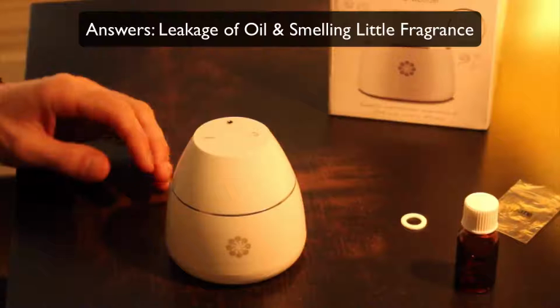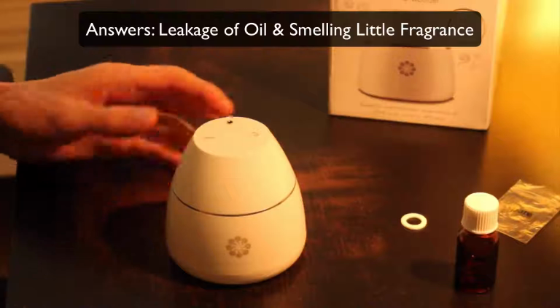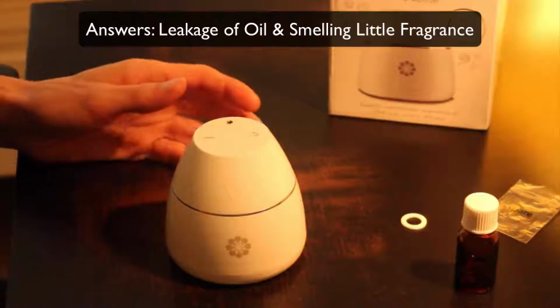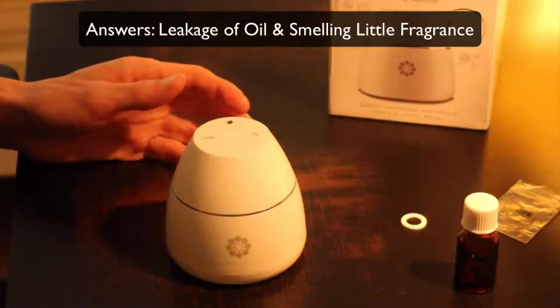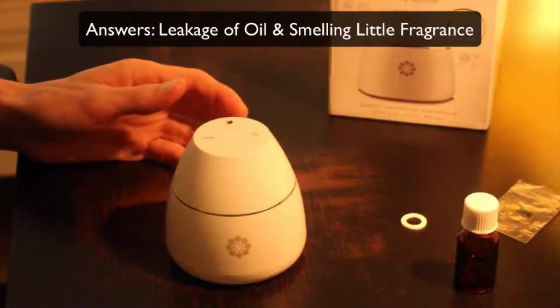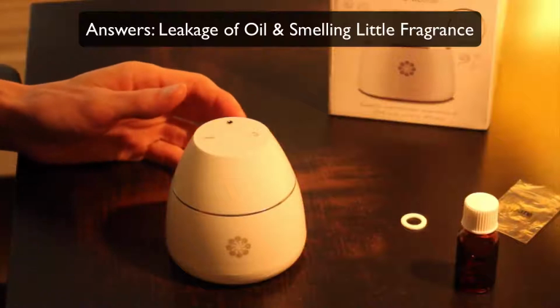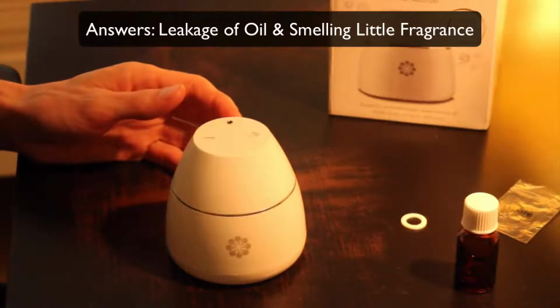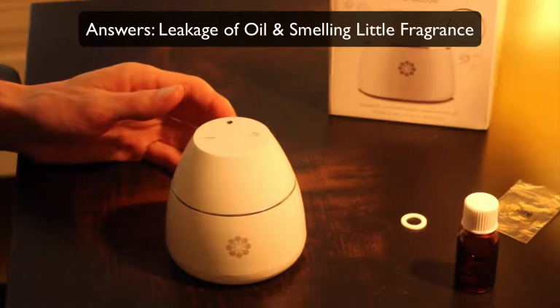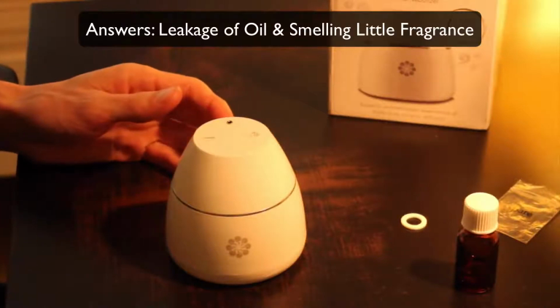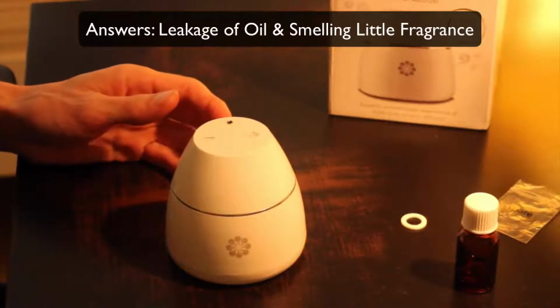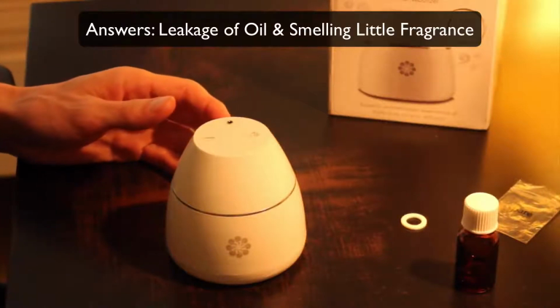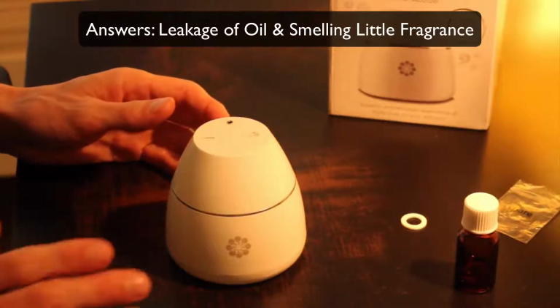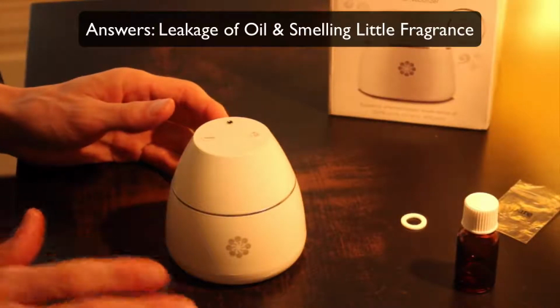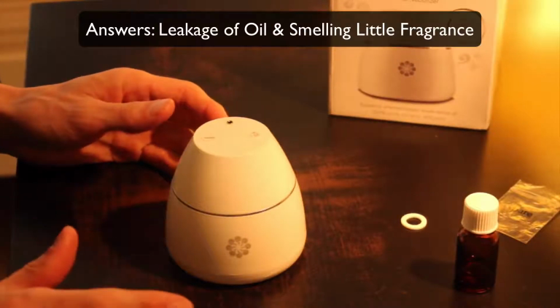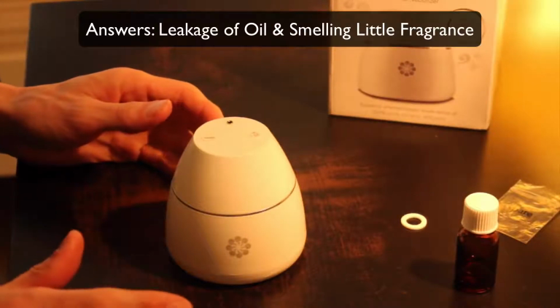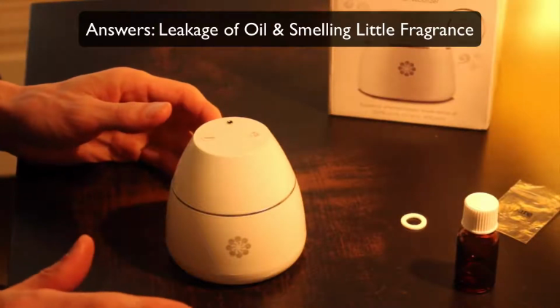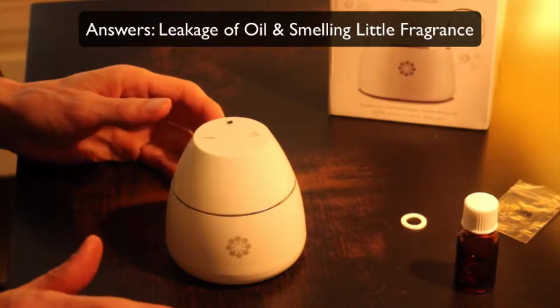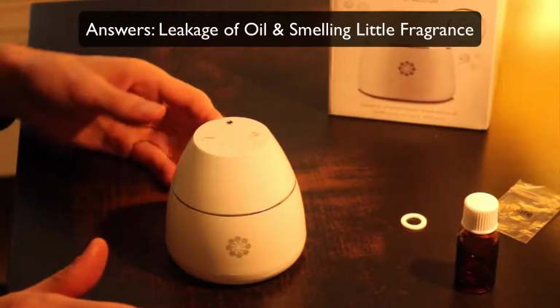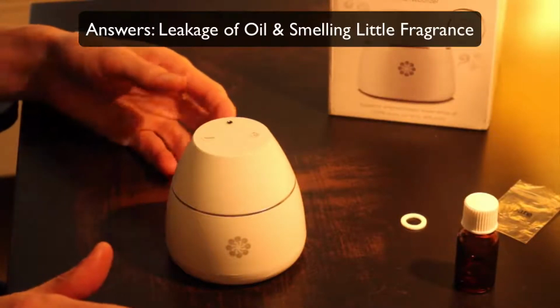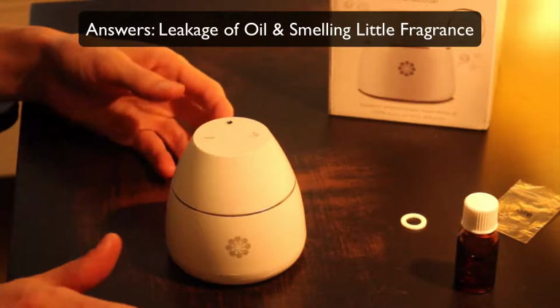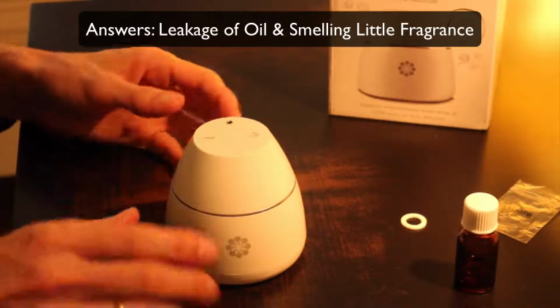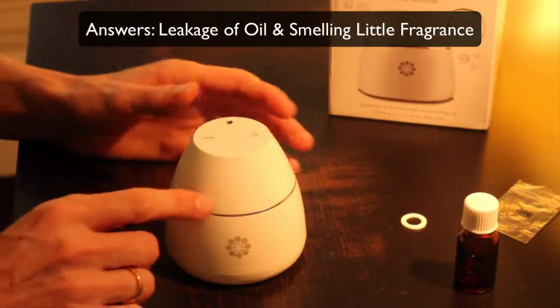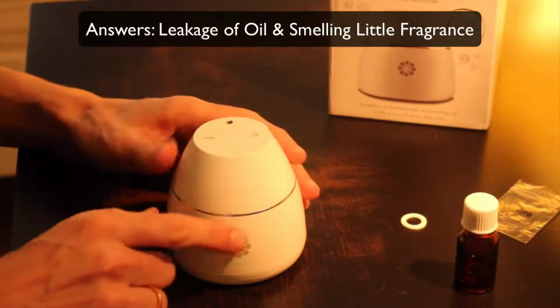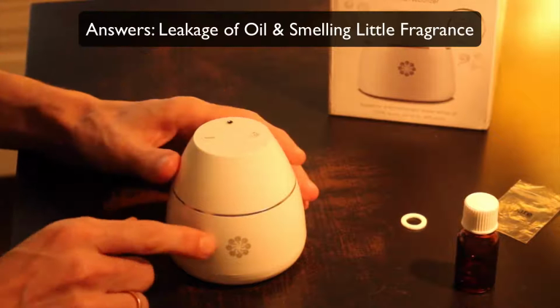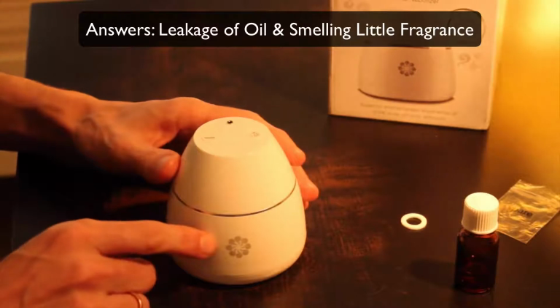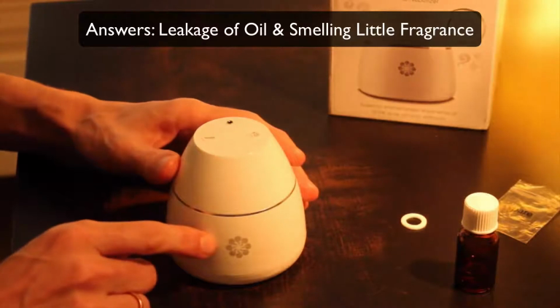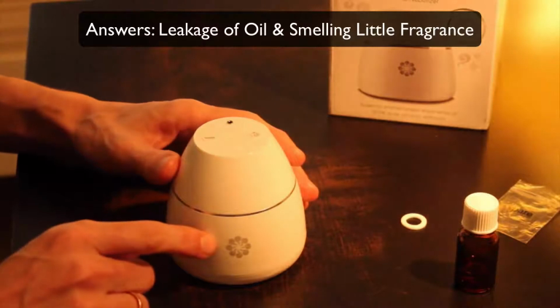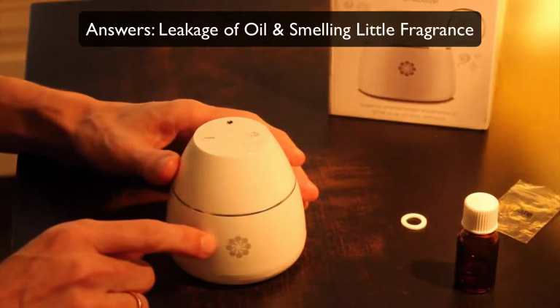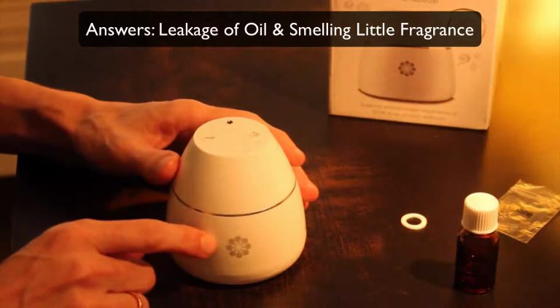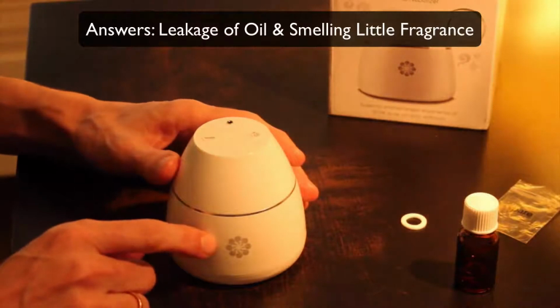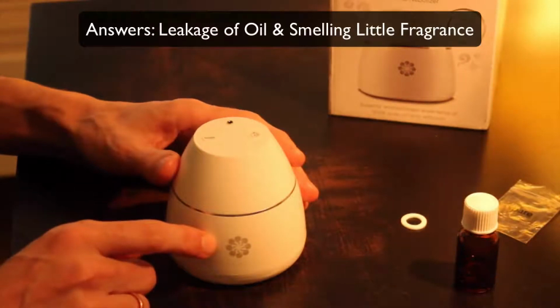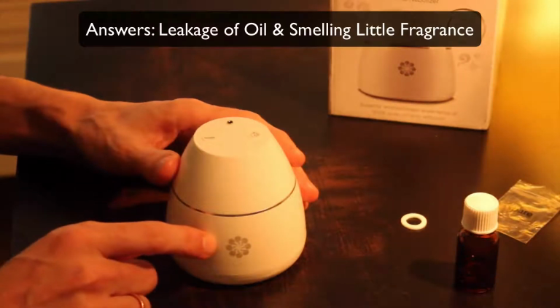Hello, thank you for checking out this video in which I'm going to give you the answer on the leakage of oil and smelling little fragrance.